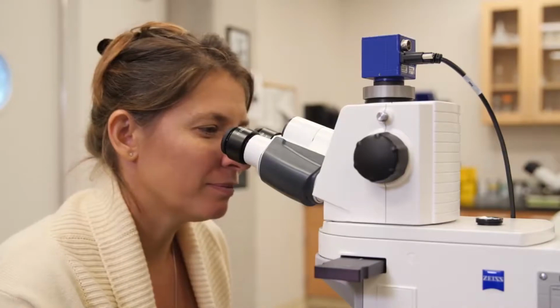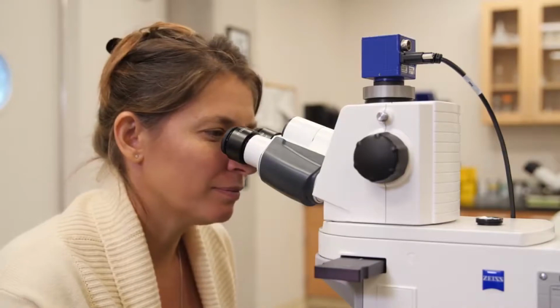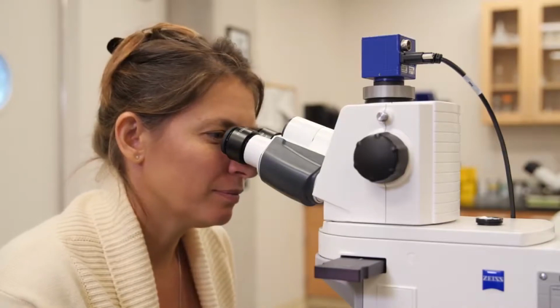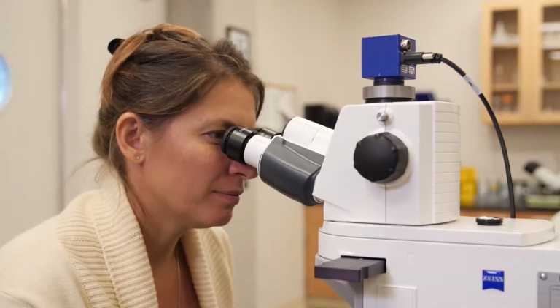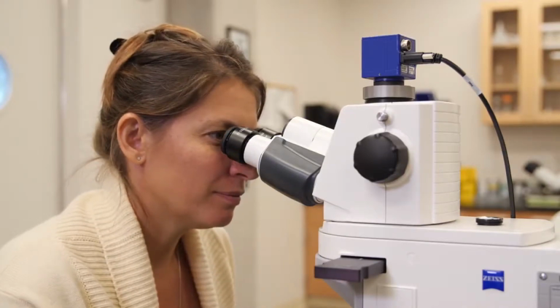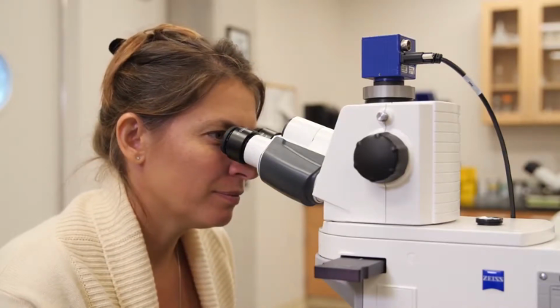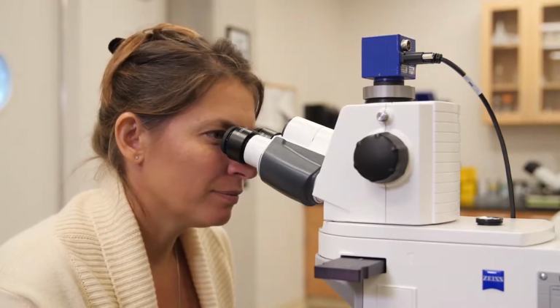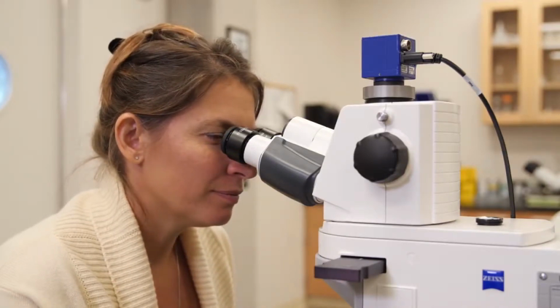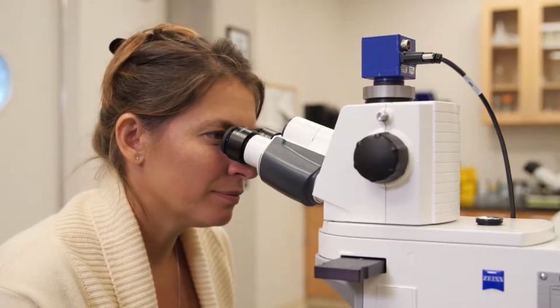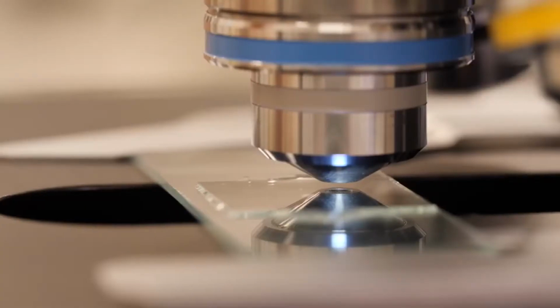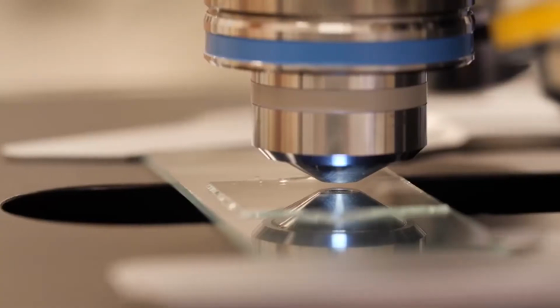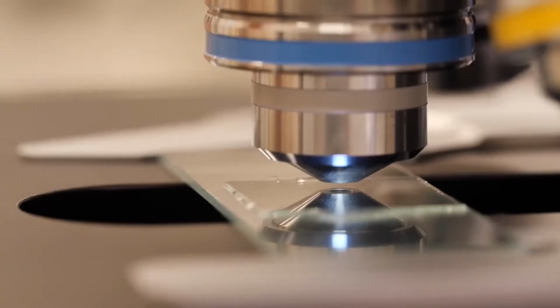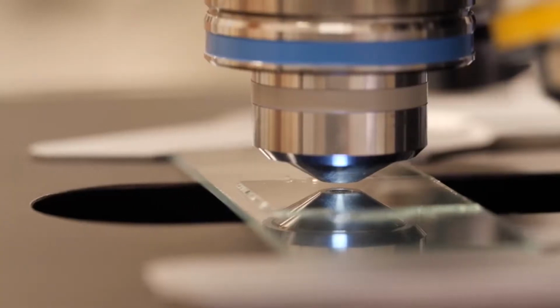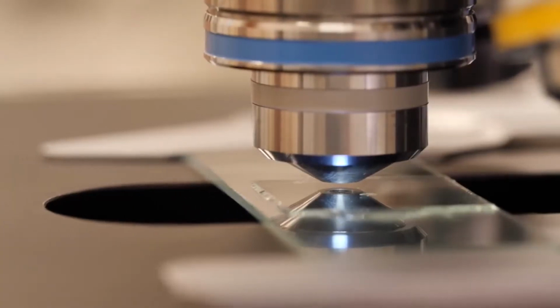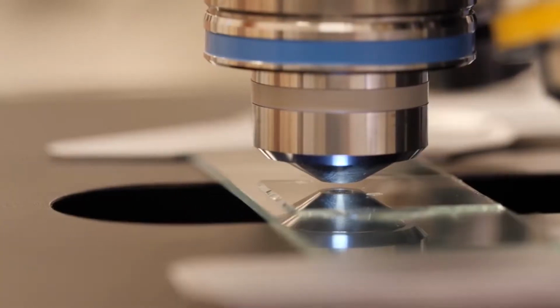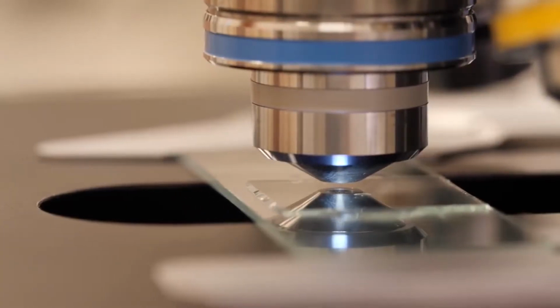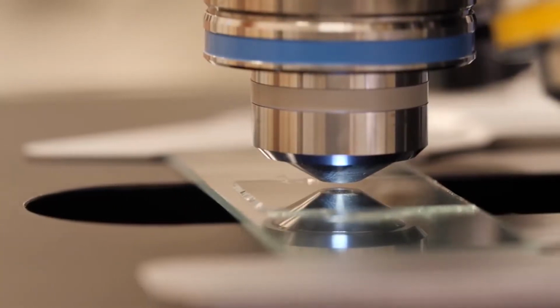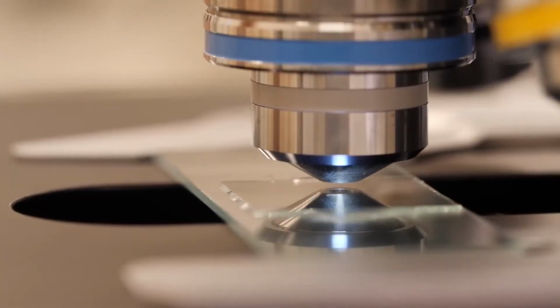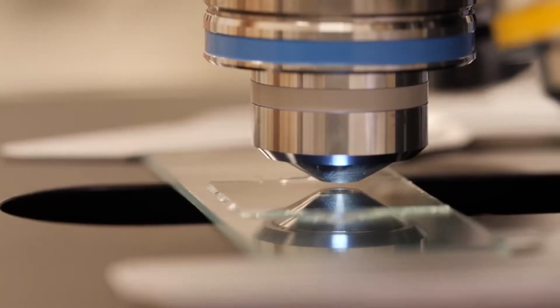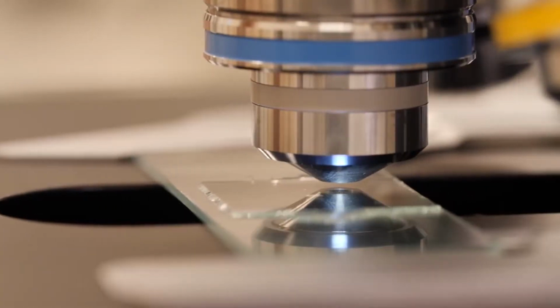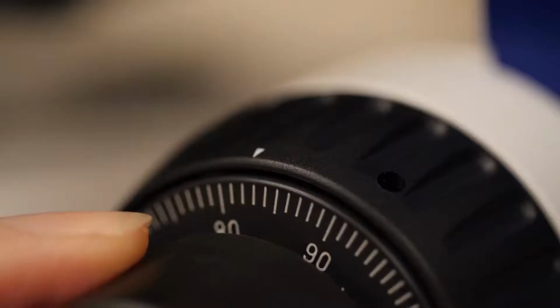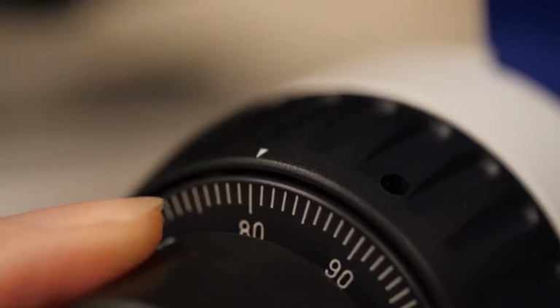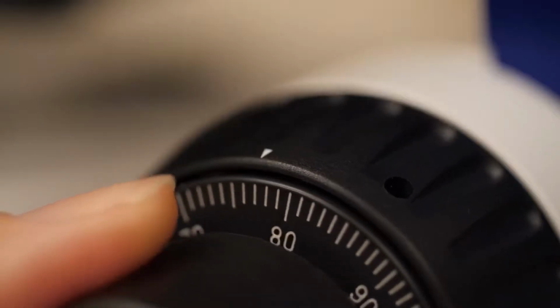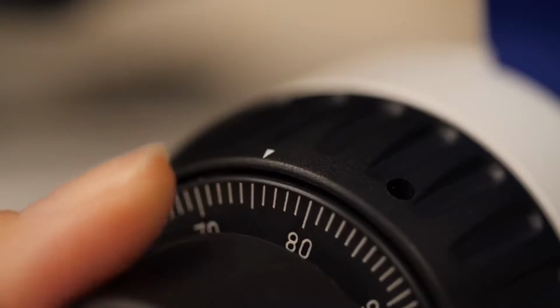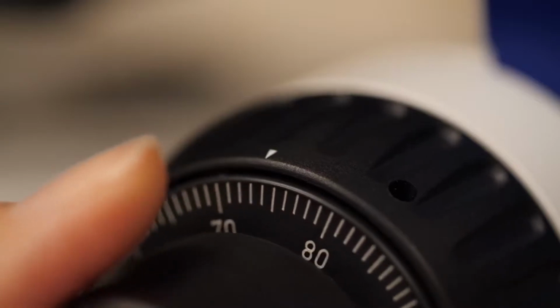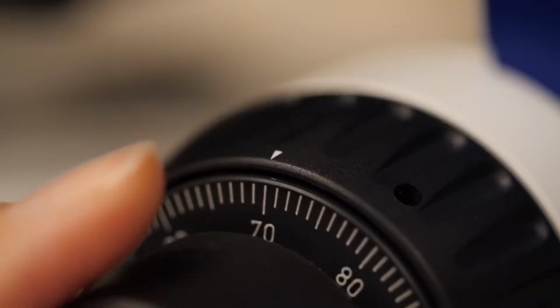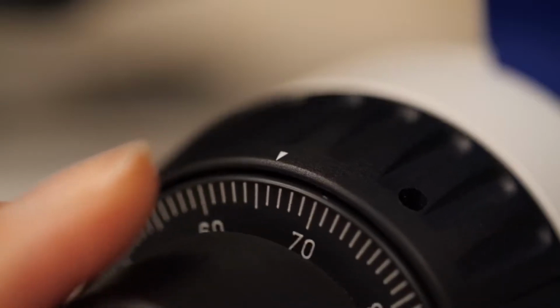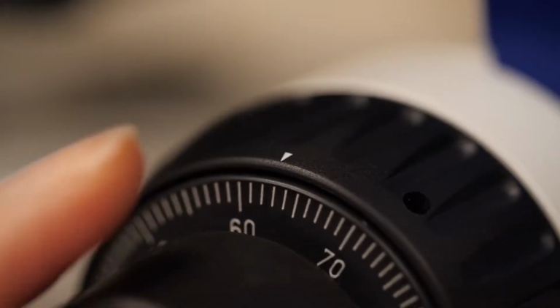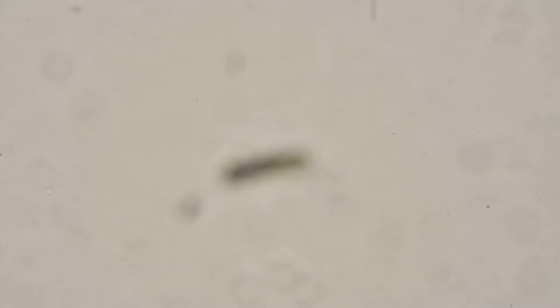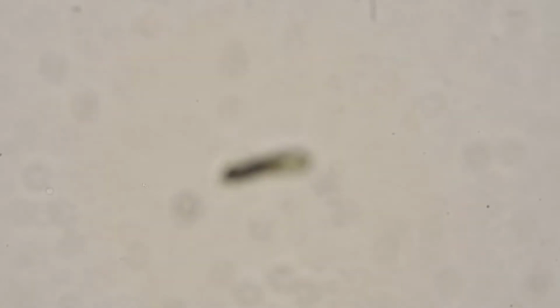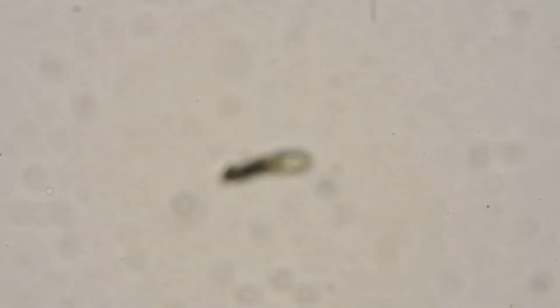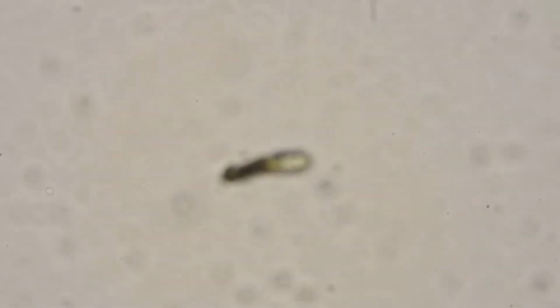Entomologist Michelle Troutwein, at the California Academy of Sciences in San Francisco, studies these long-term tenants of ours.